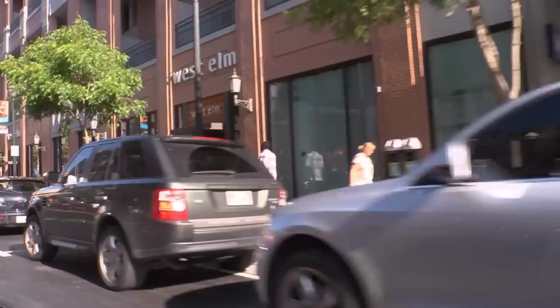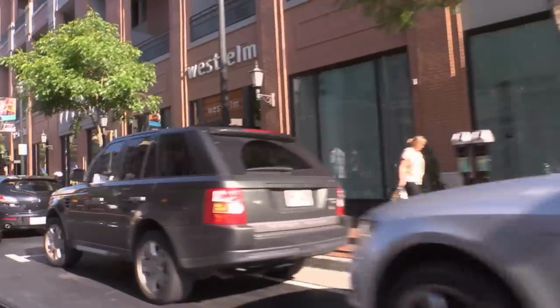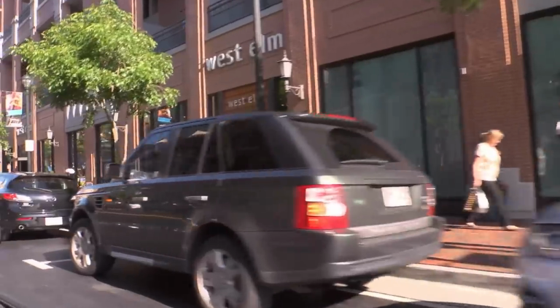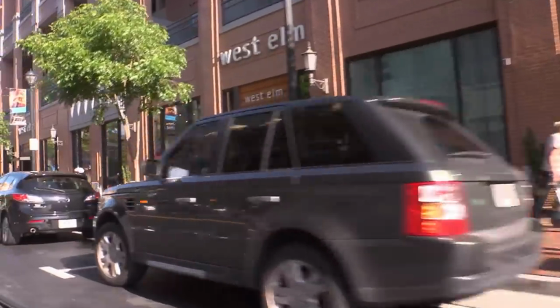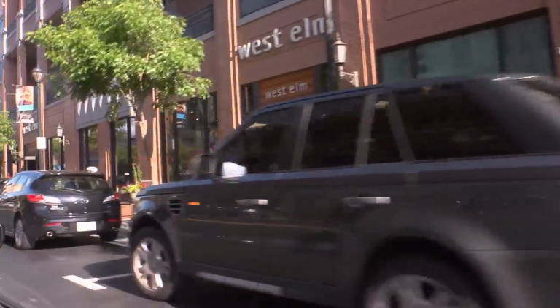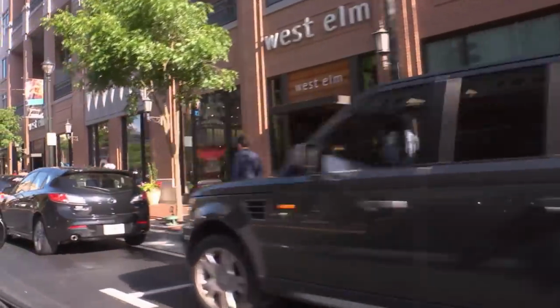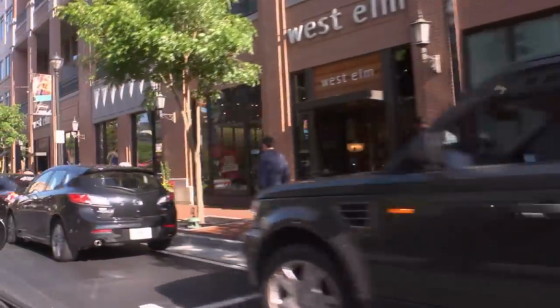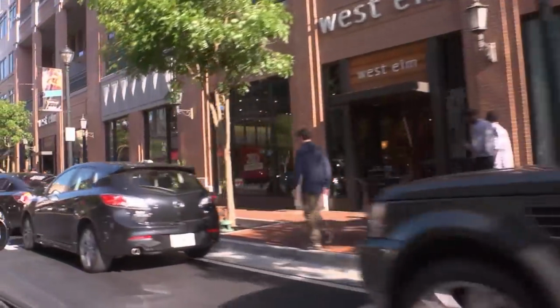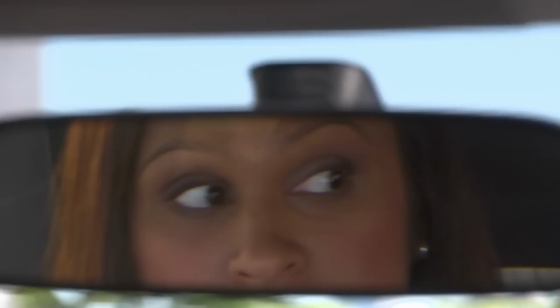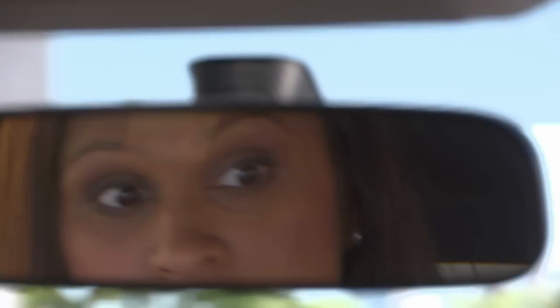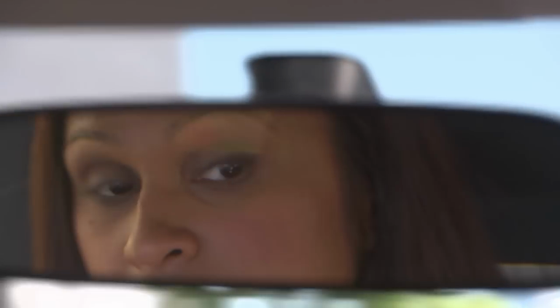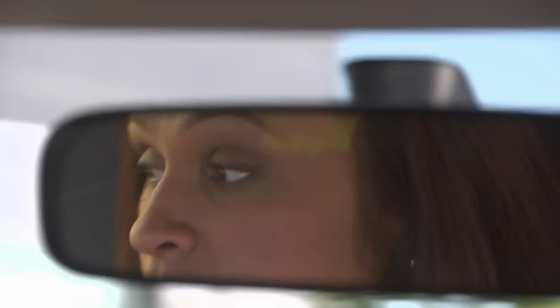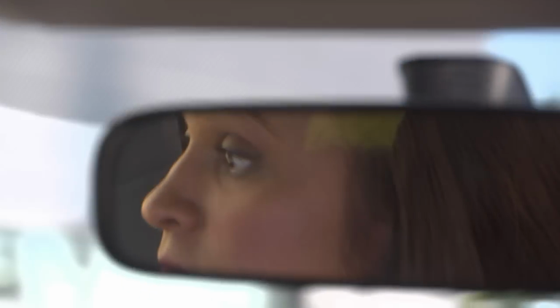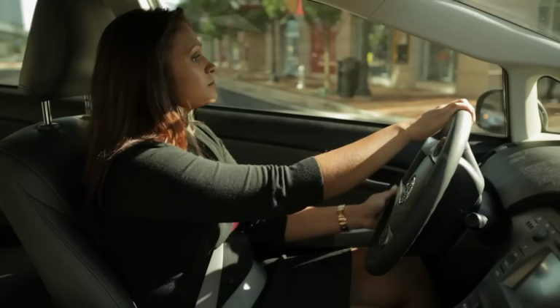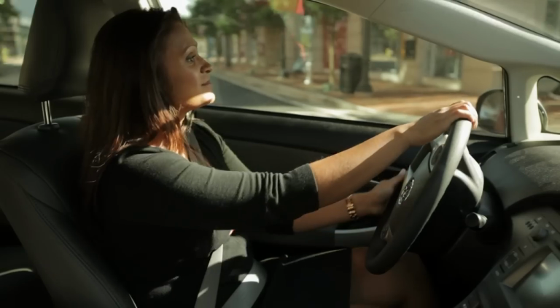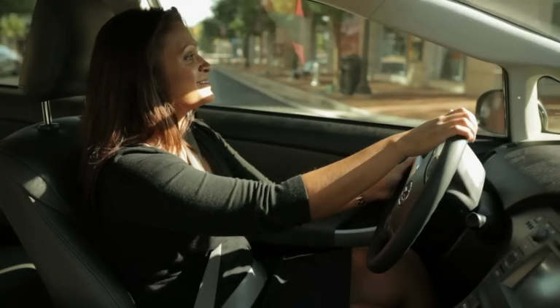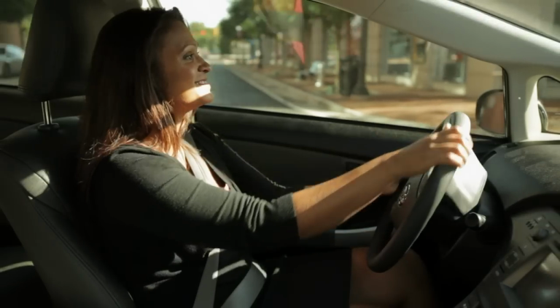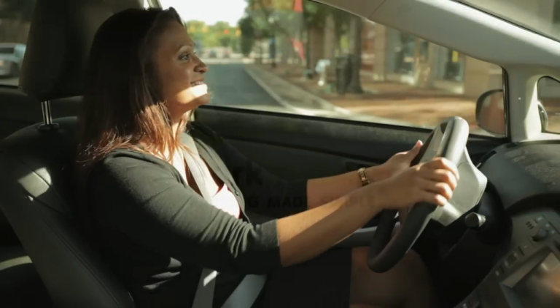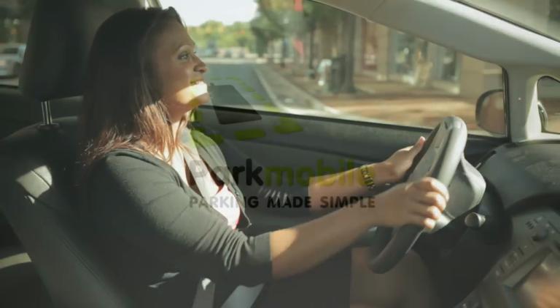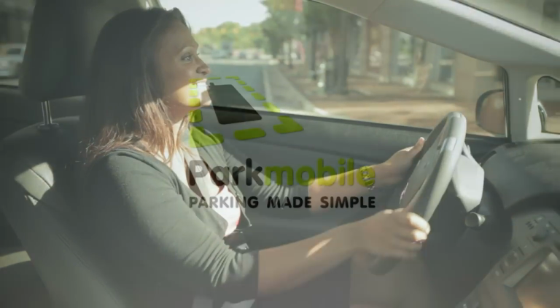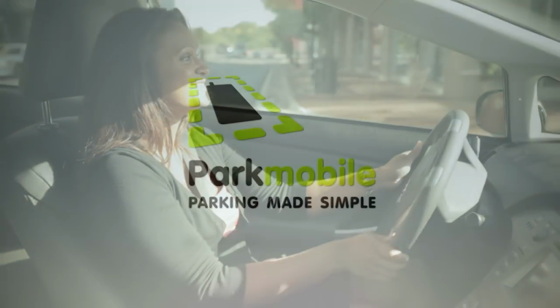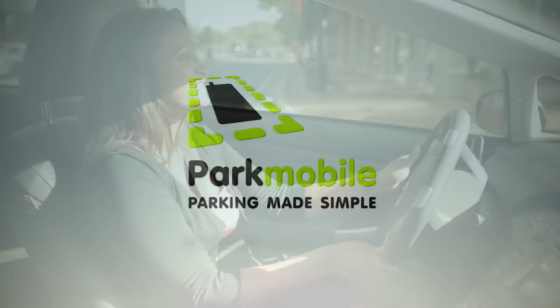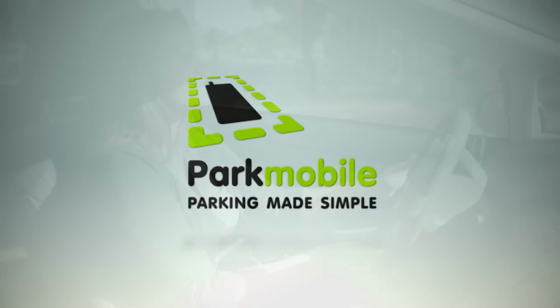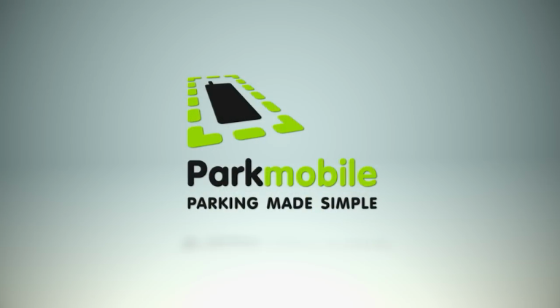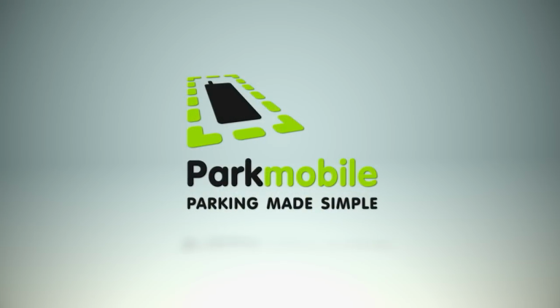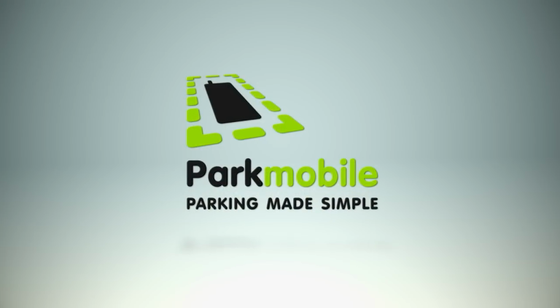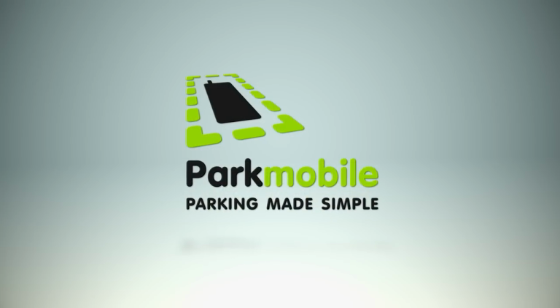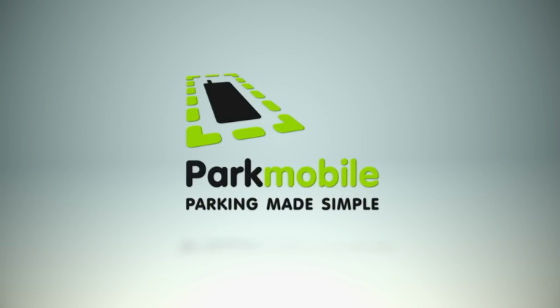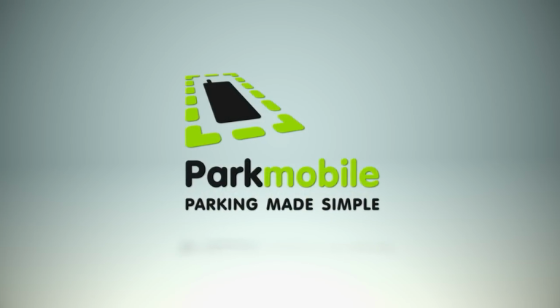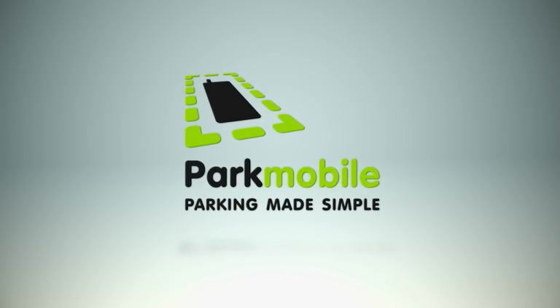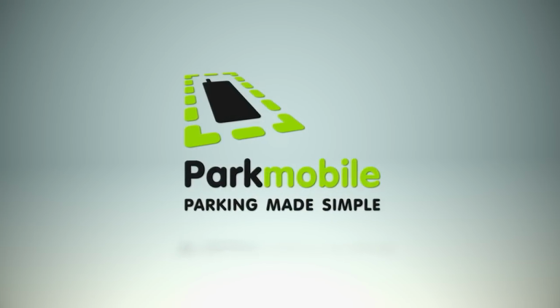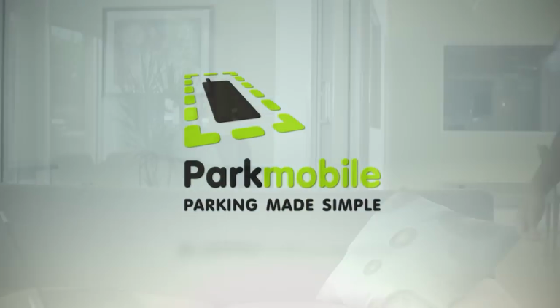Now there's an easier, faster, and more convenient way to pay for parking with ParkMobile. Here's how it works.